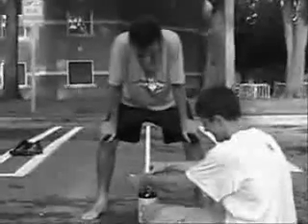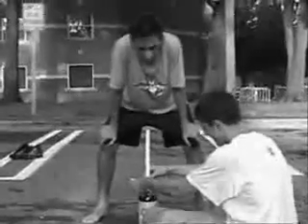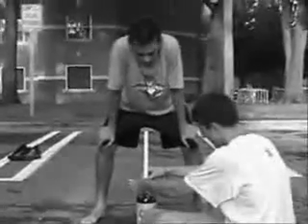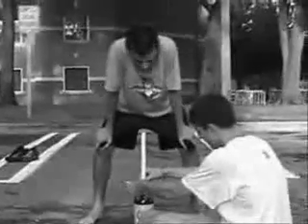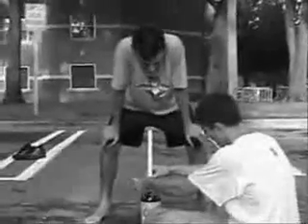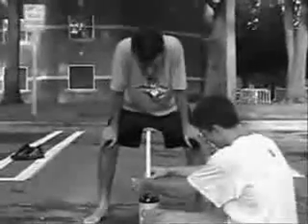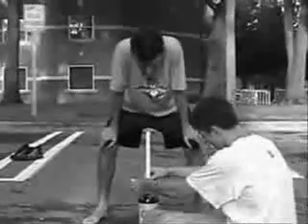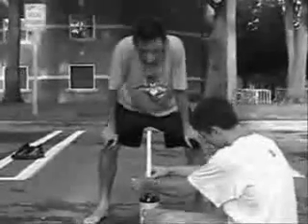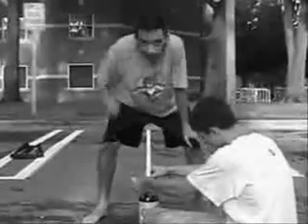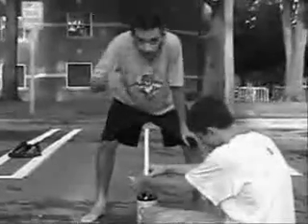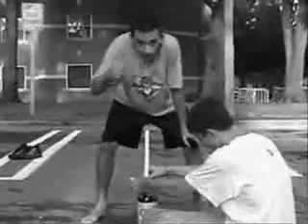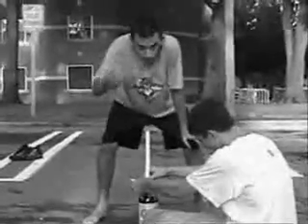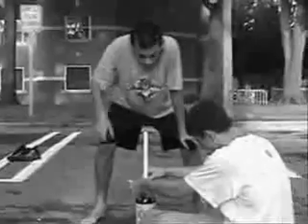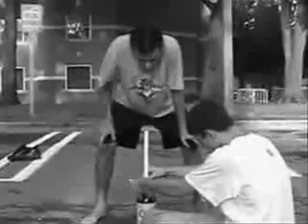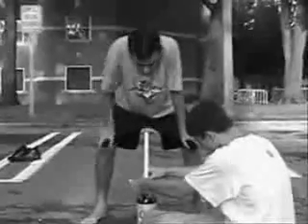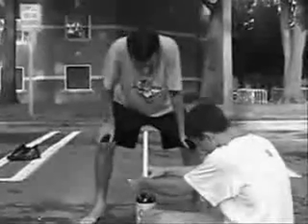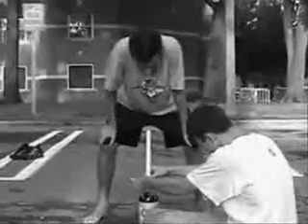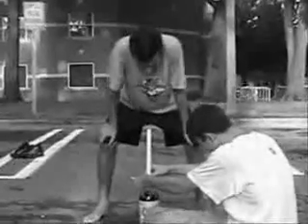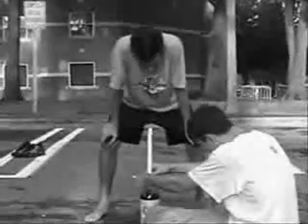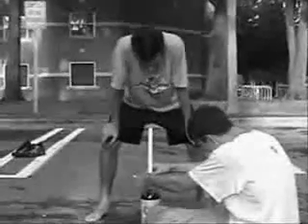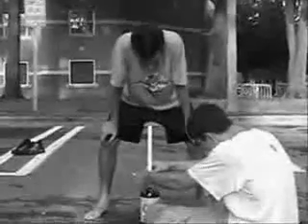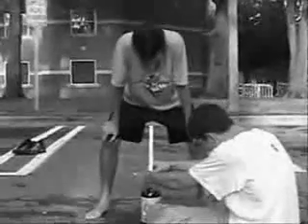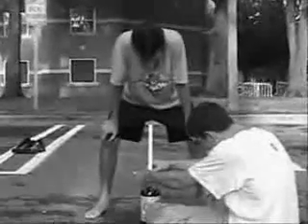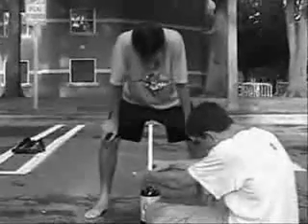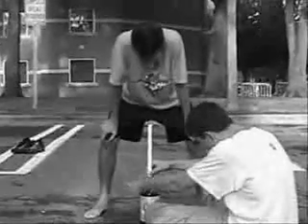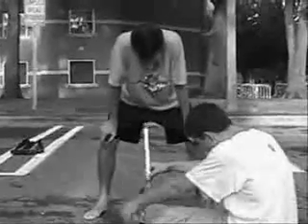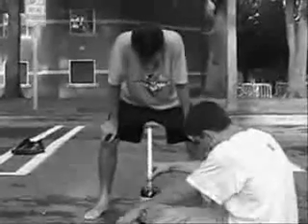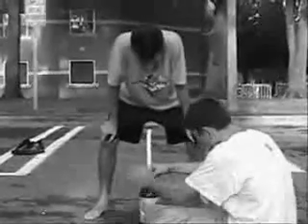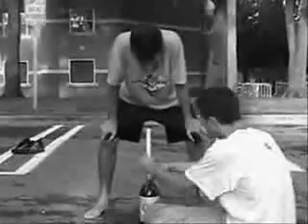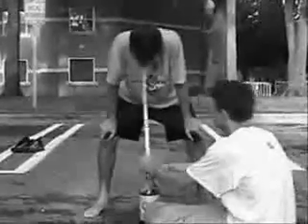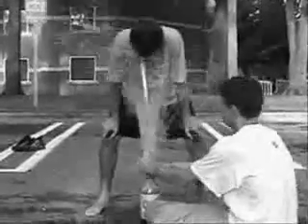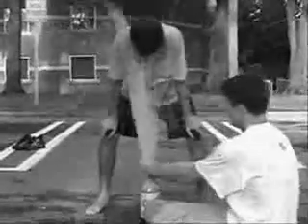Now Jimmy, it's your turn. Are you ready? Good. Now make sure you load the bottle real fast.